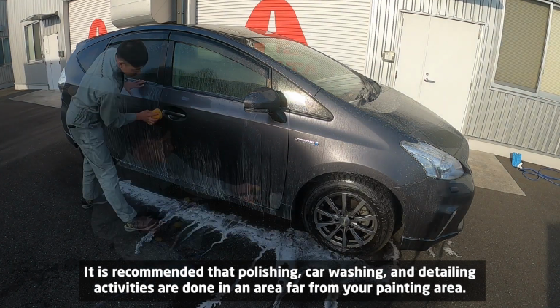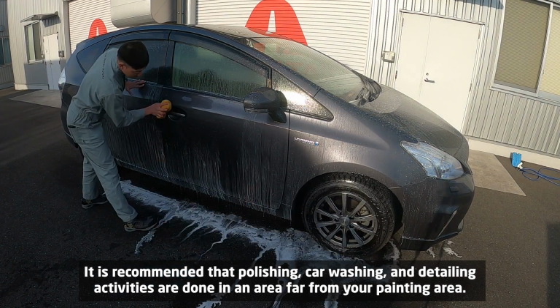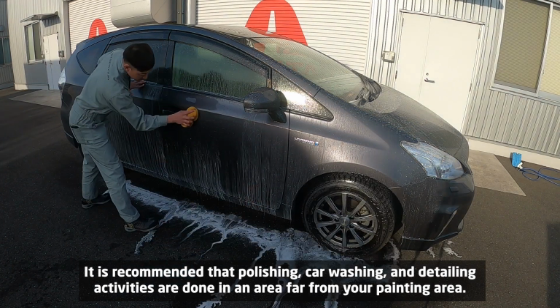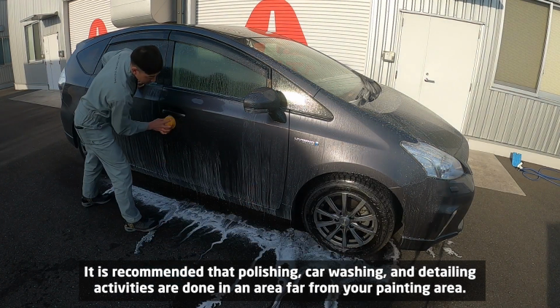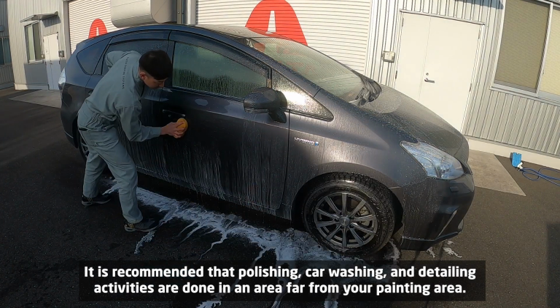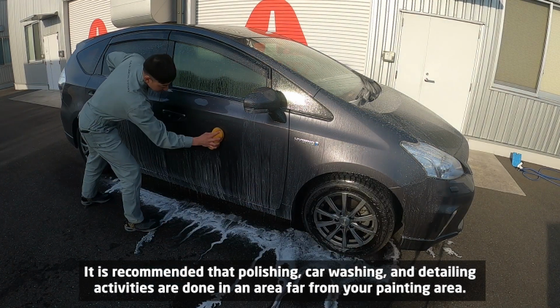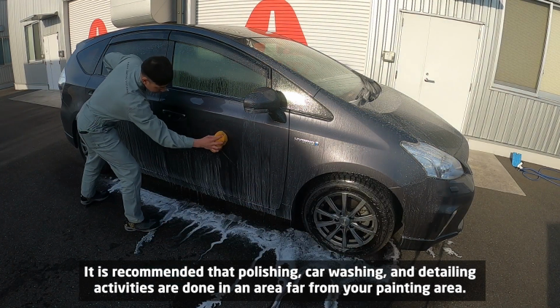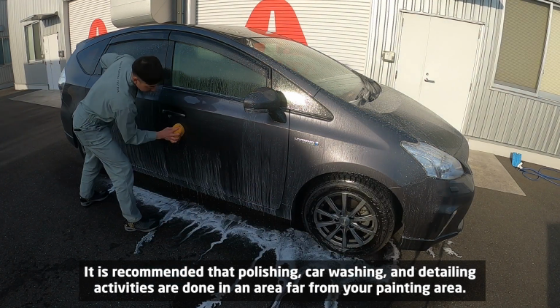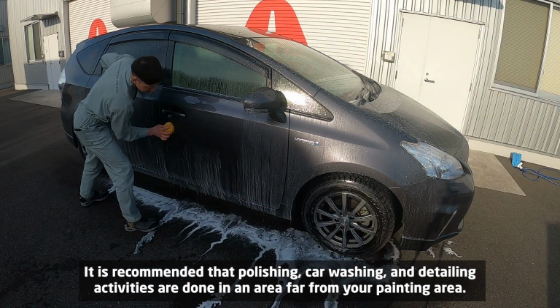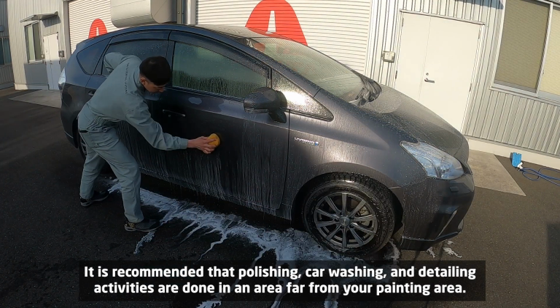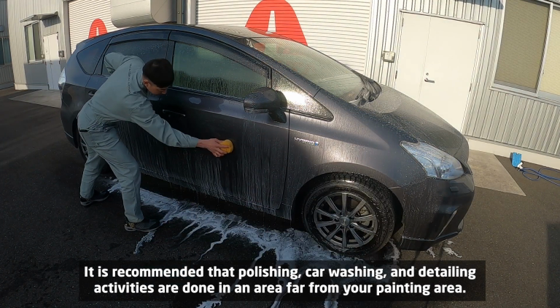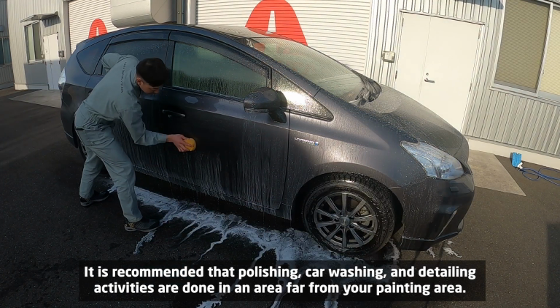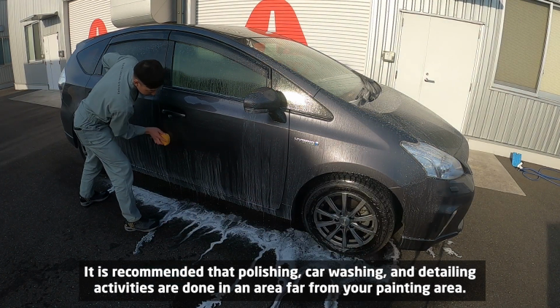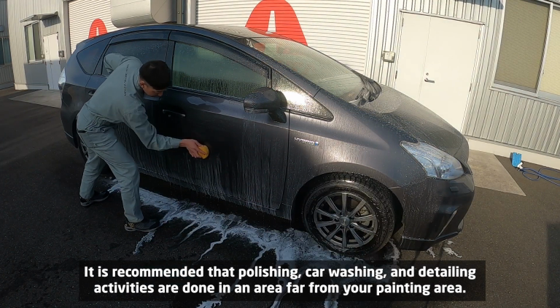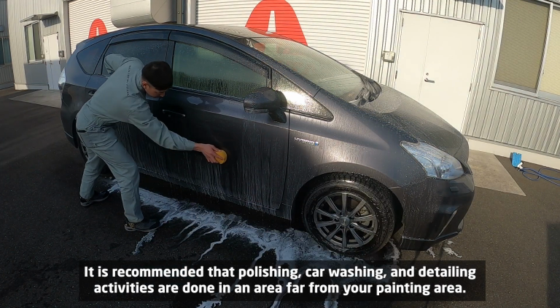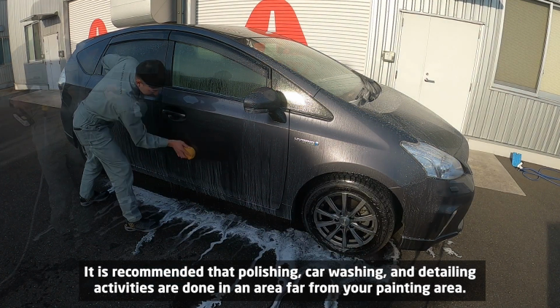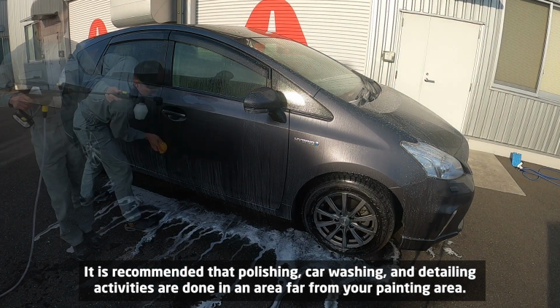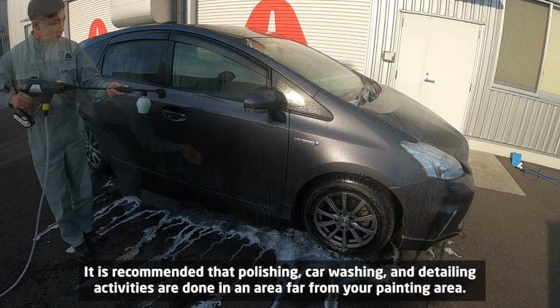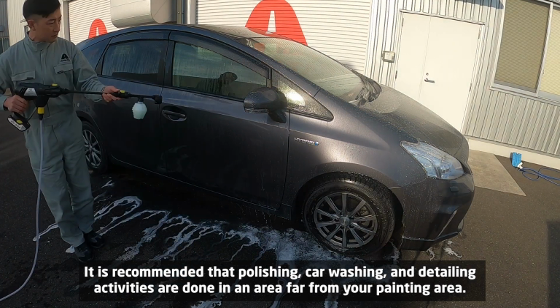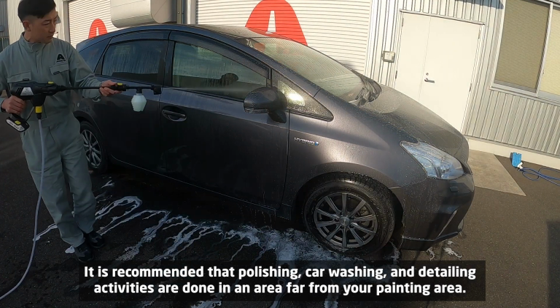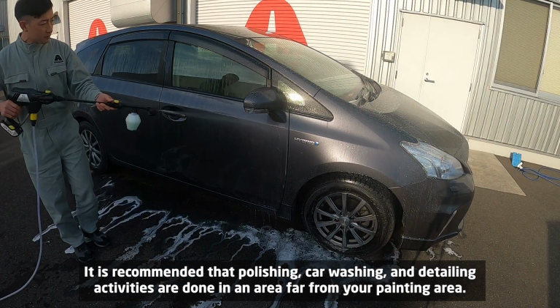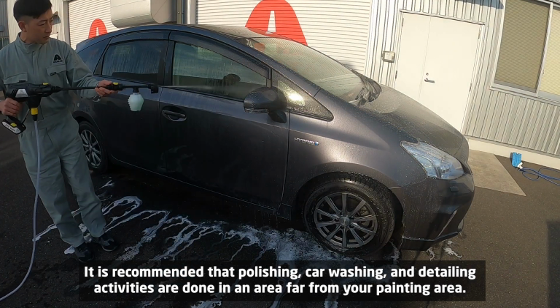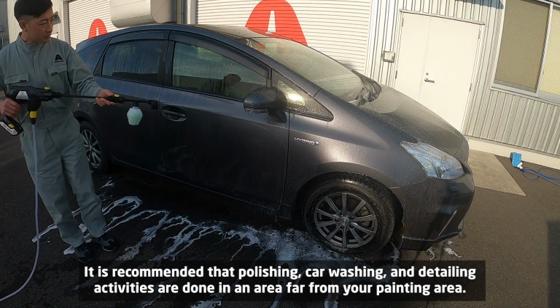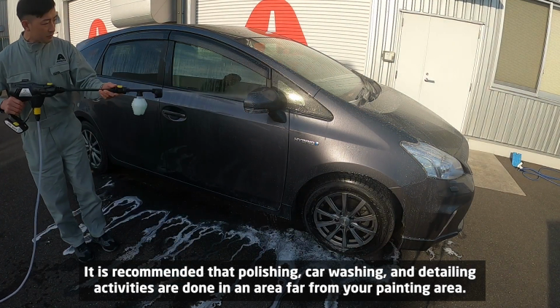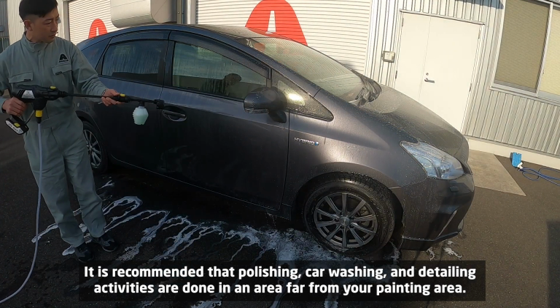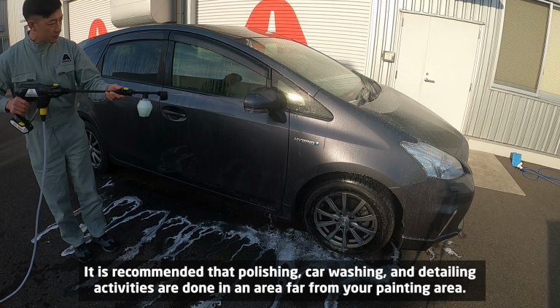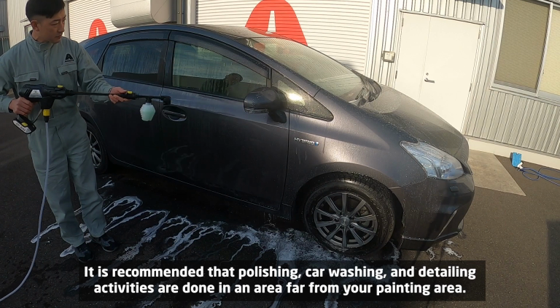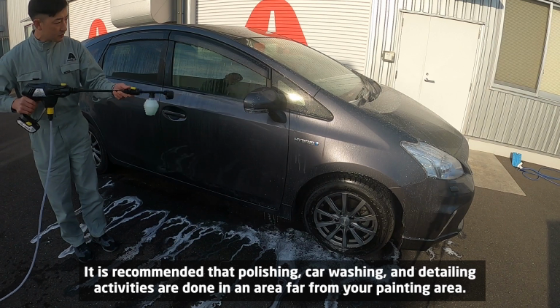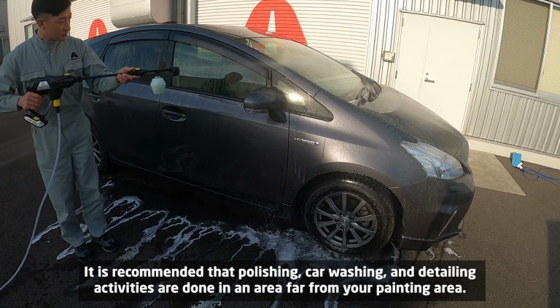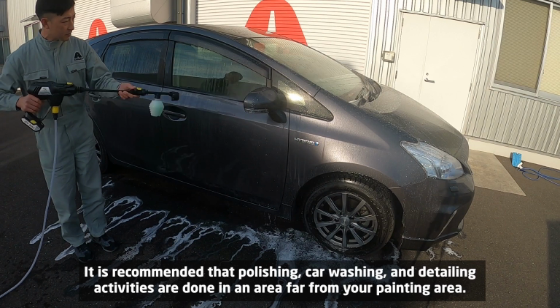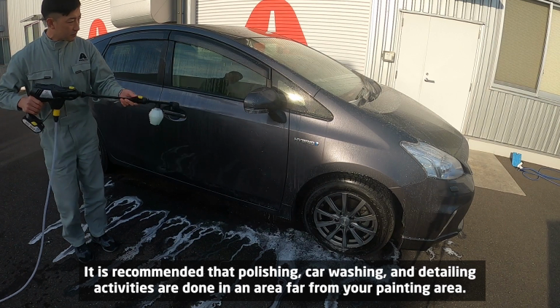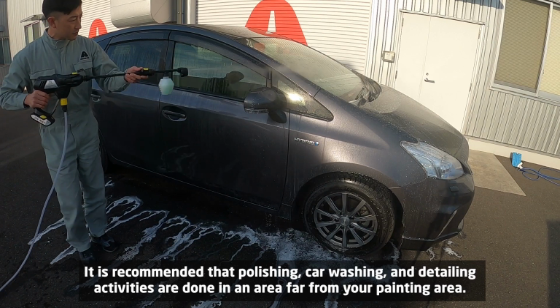It is recommended that polishing, car washing, and detailing activities are done in an area far from your painting area.